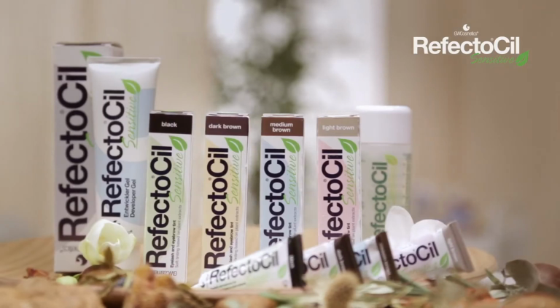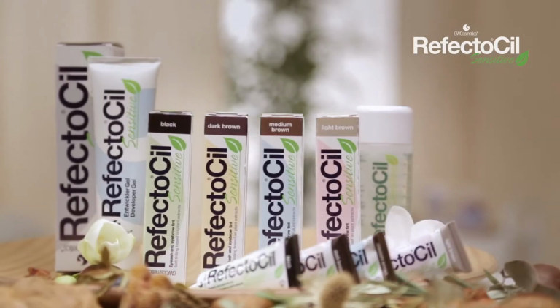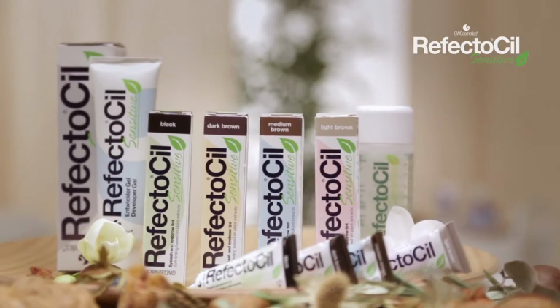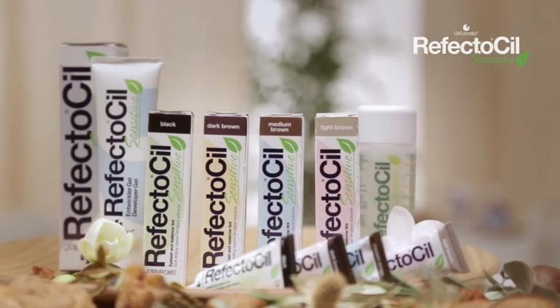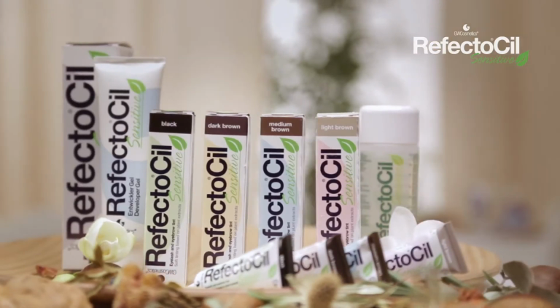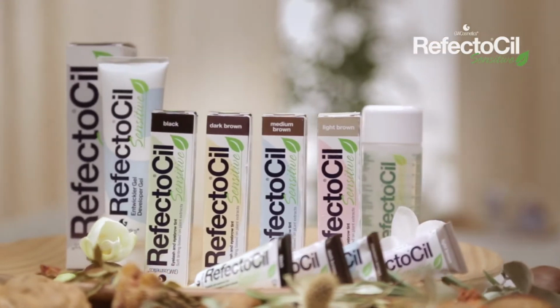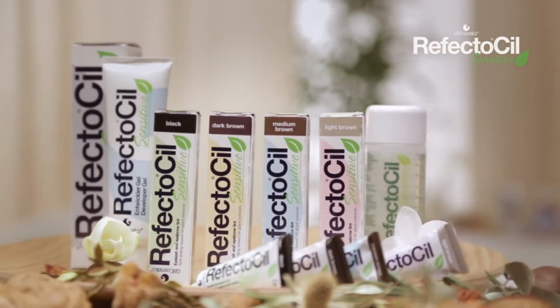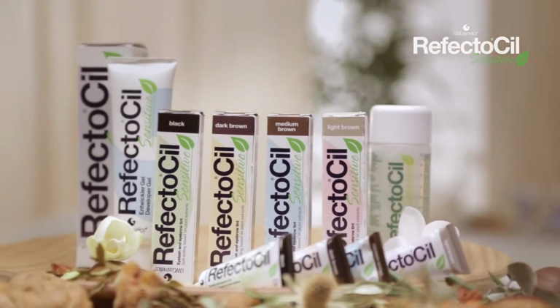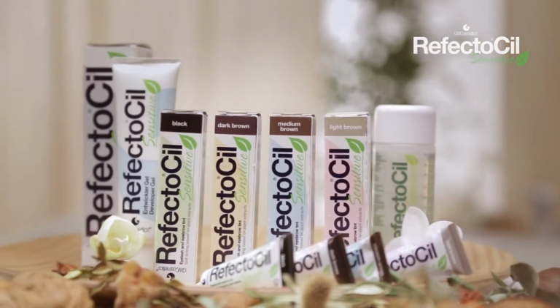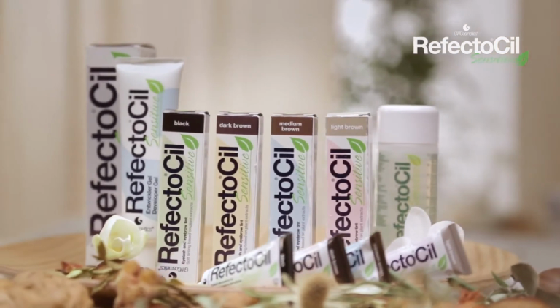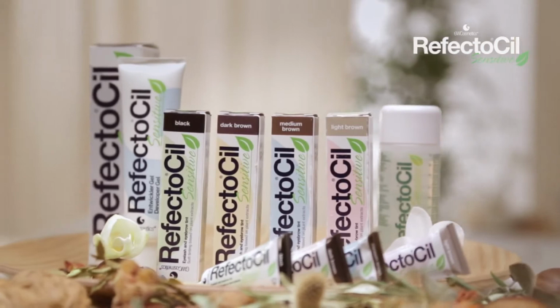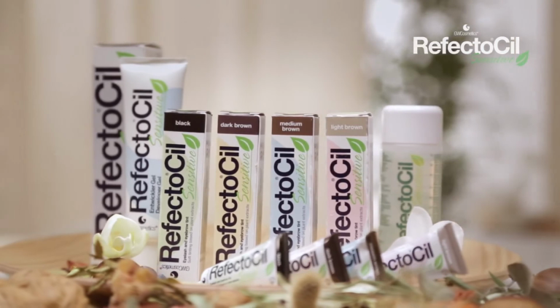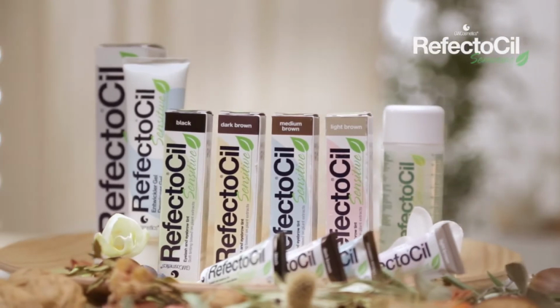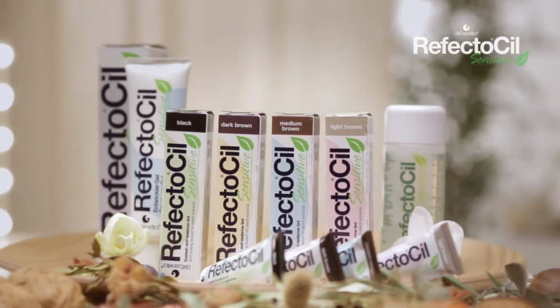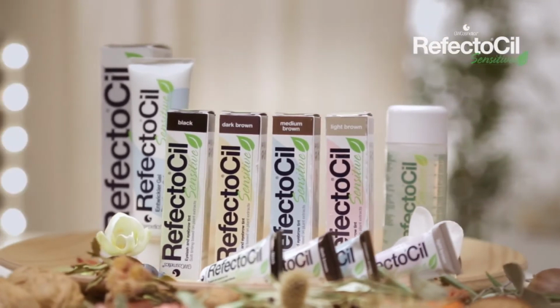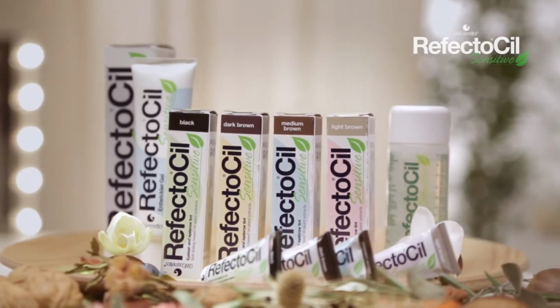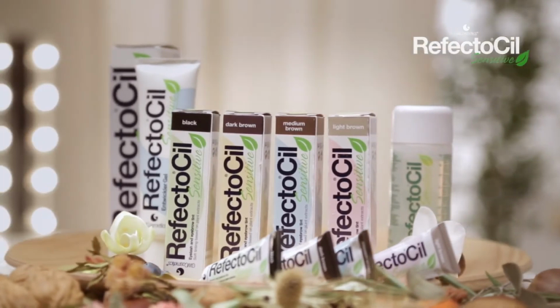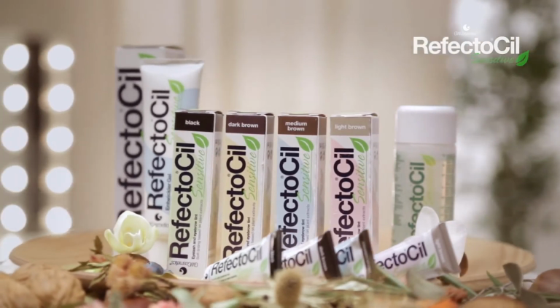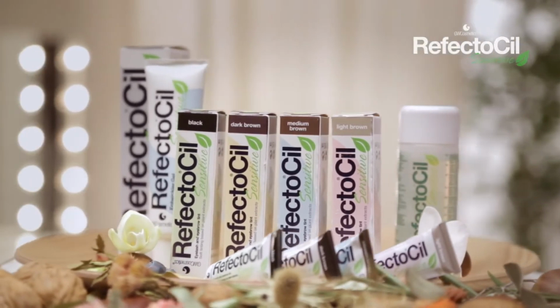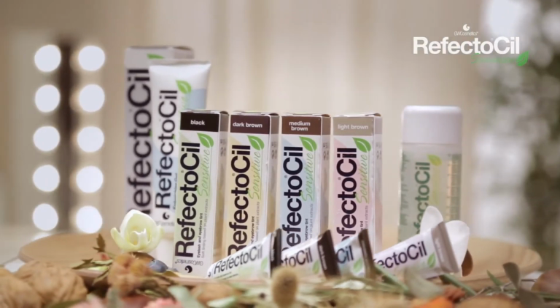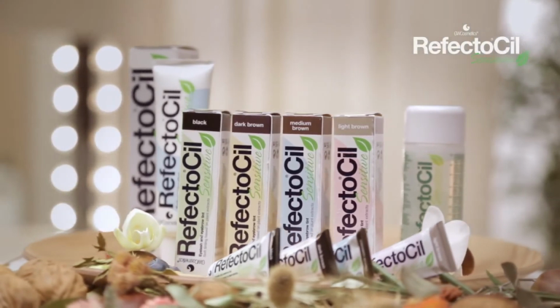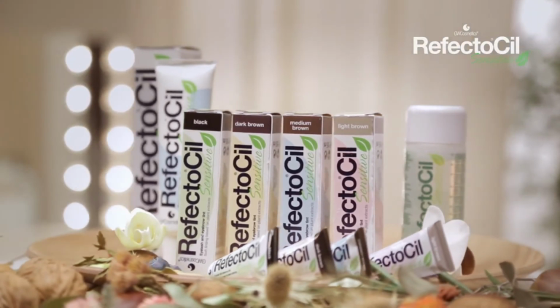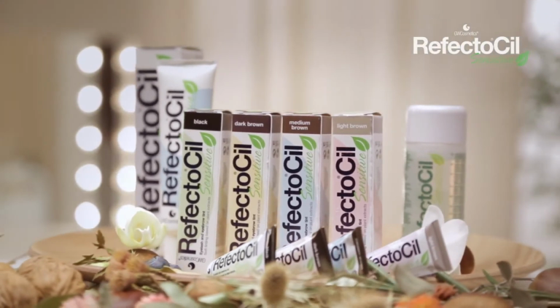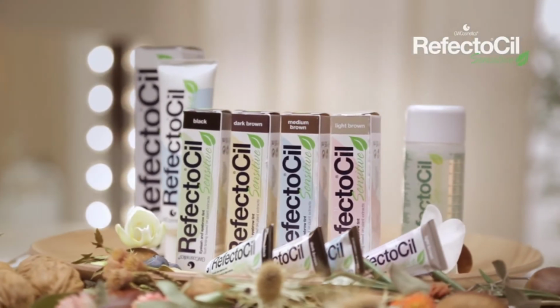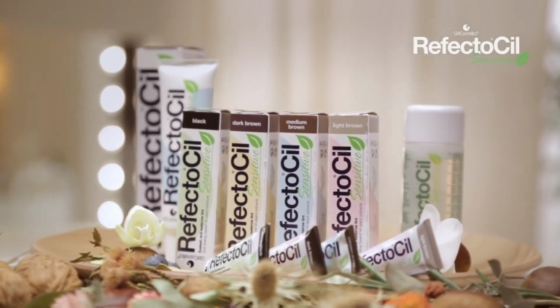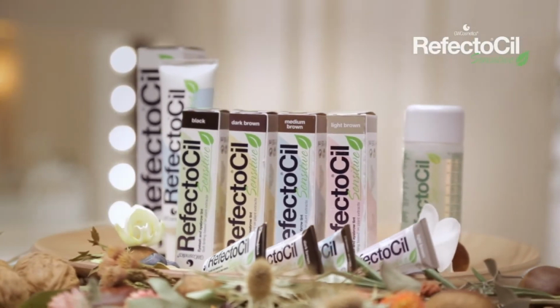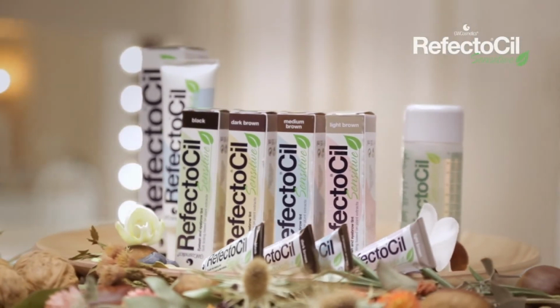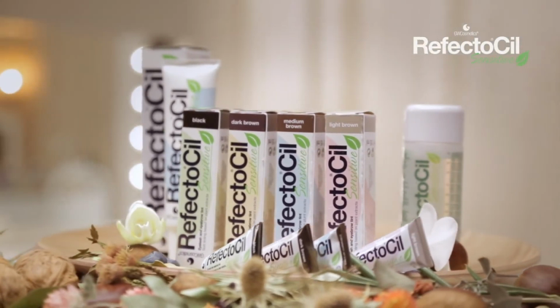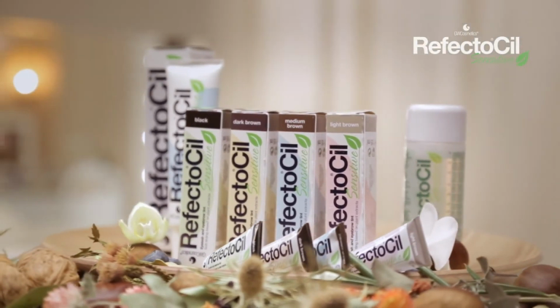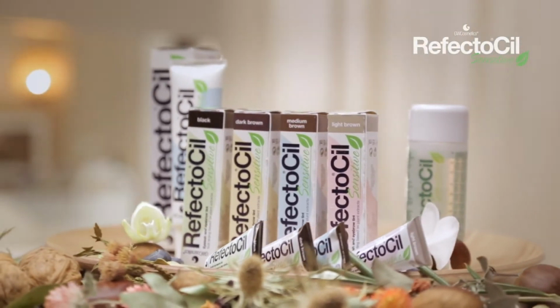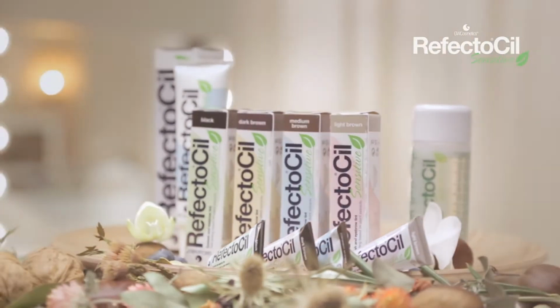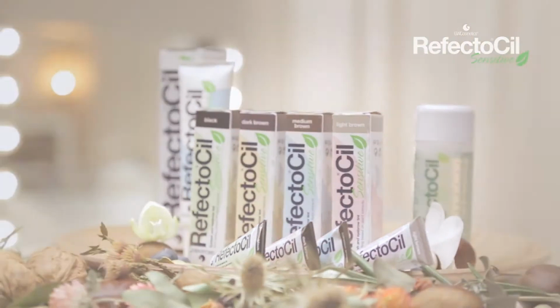RefectoSil is available in four colors: black, dark brown, natural brown, and light brown.